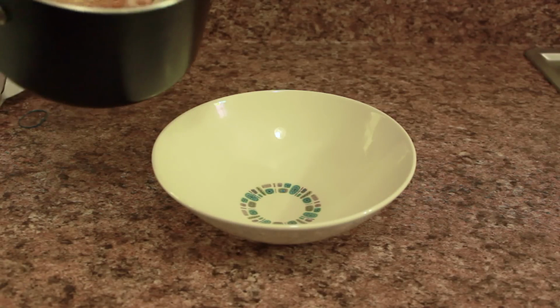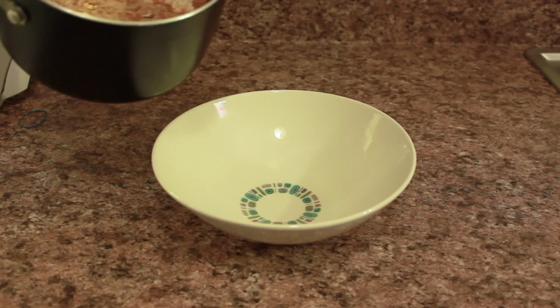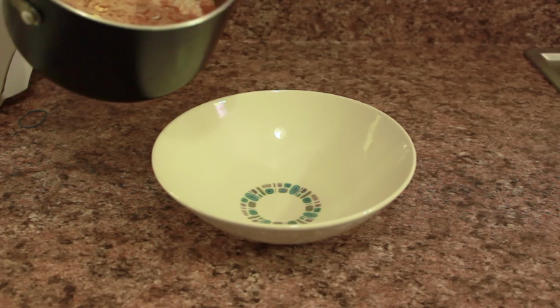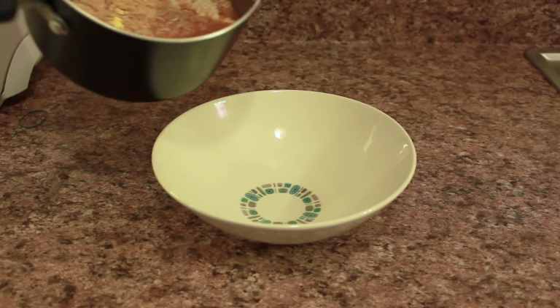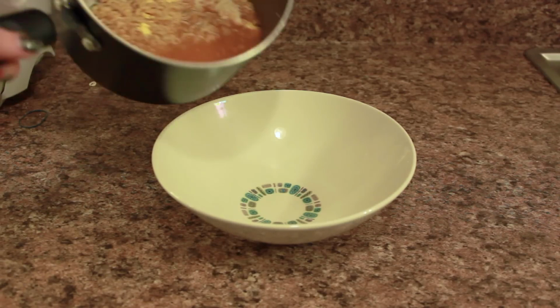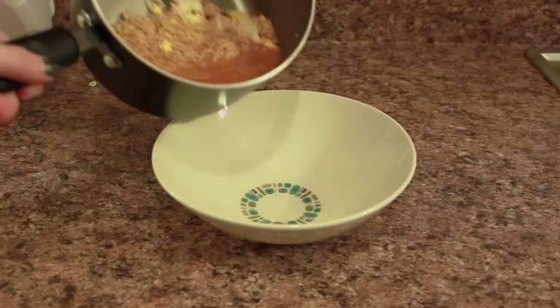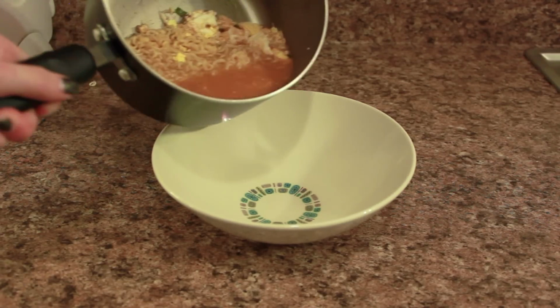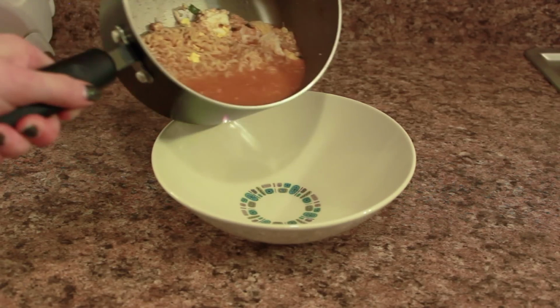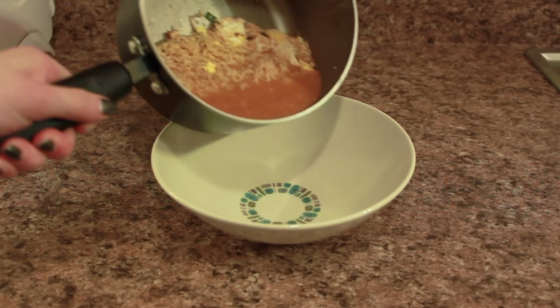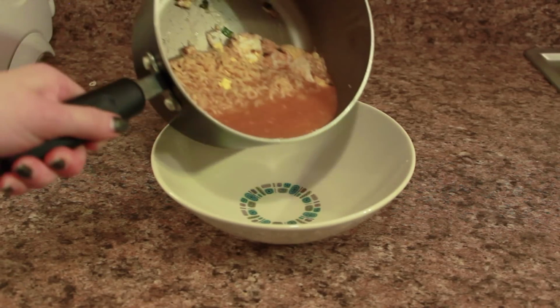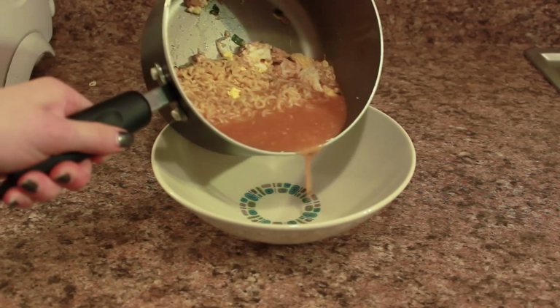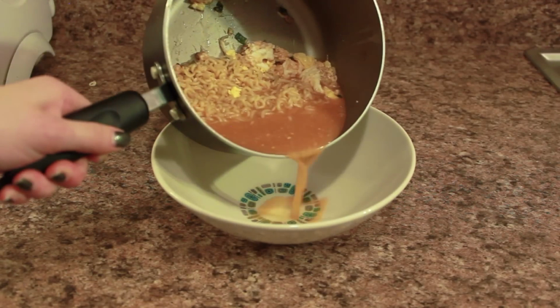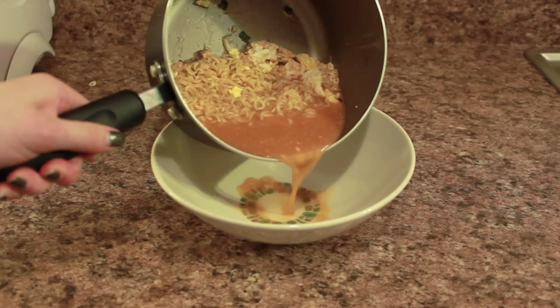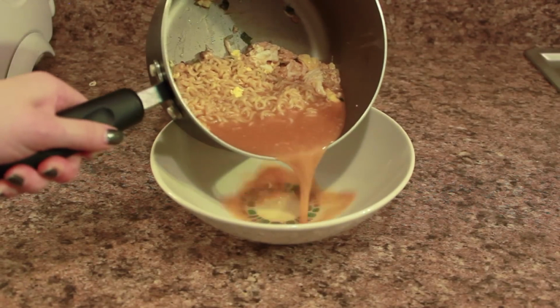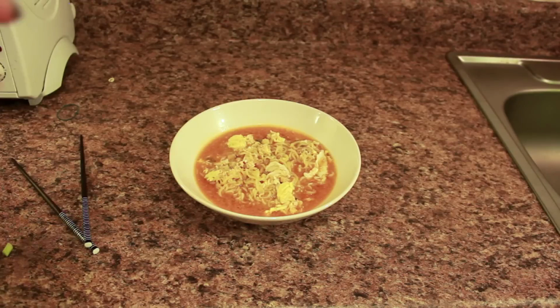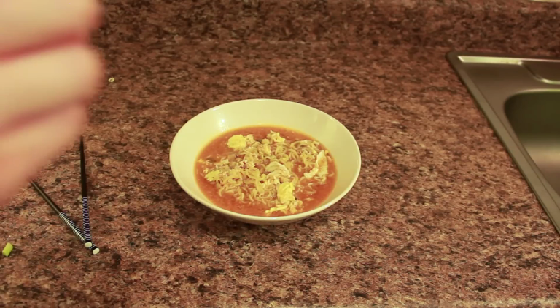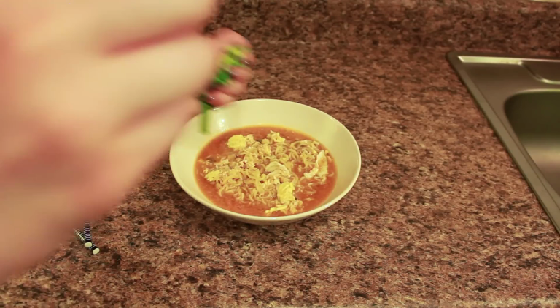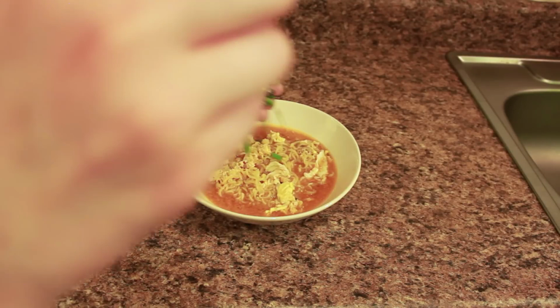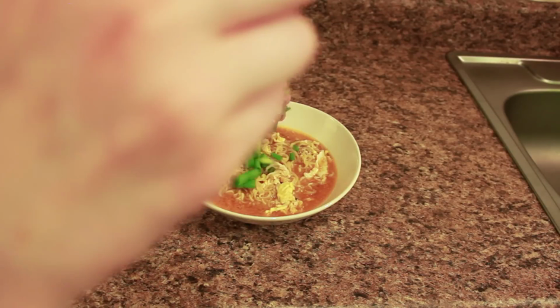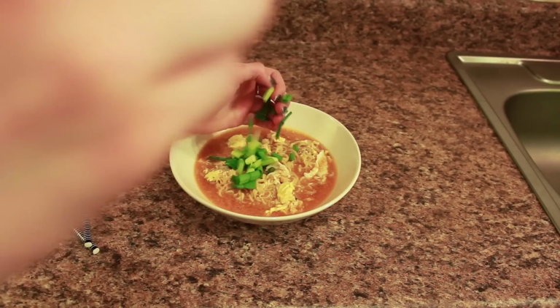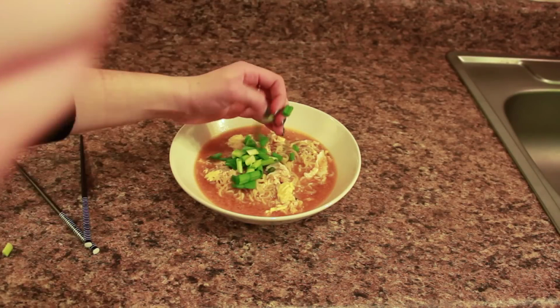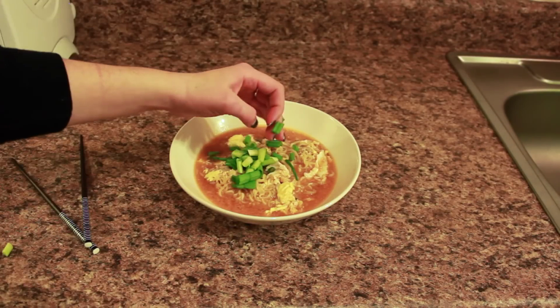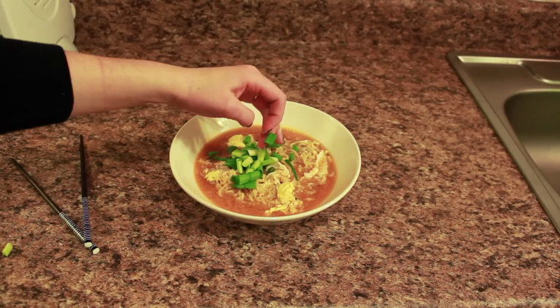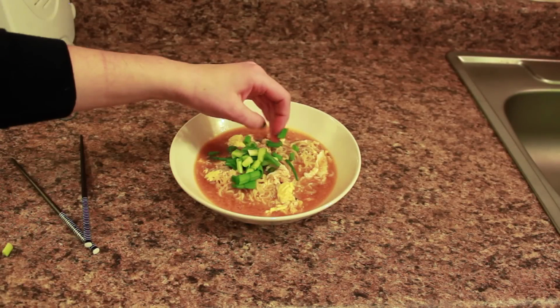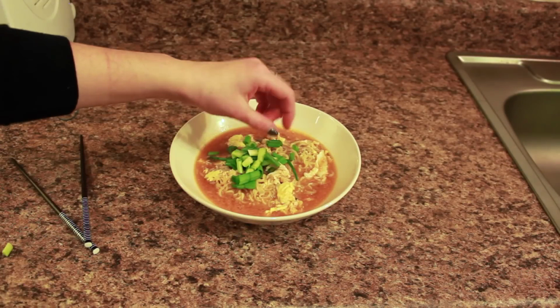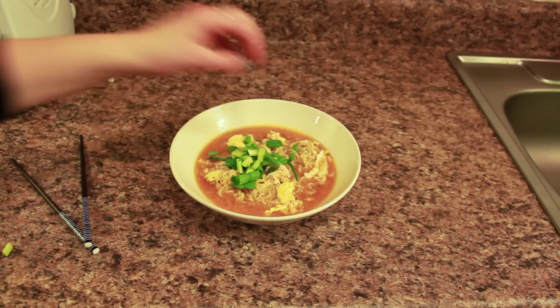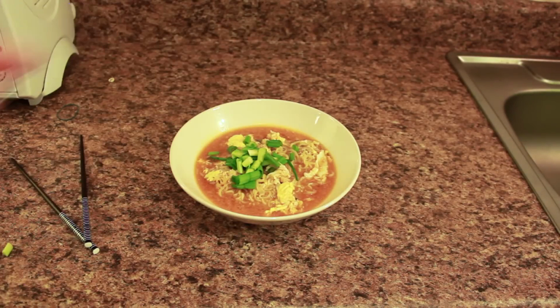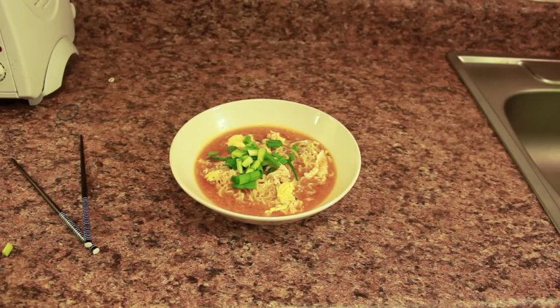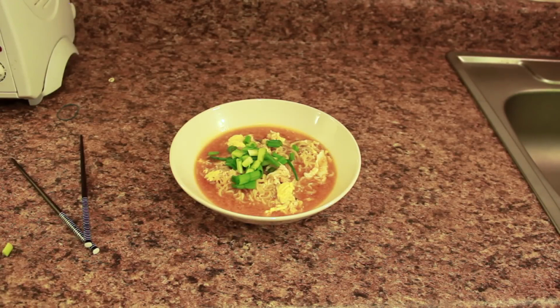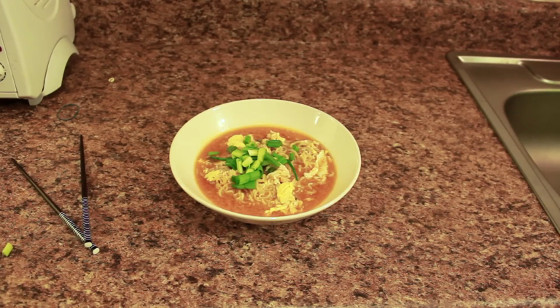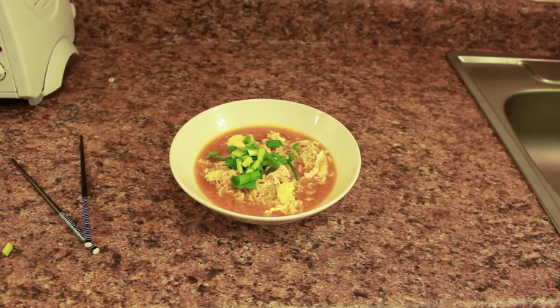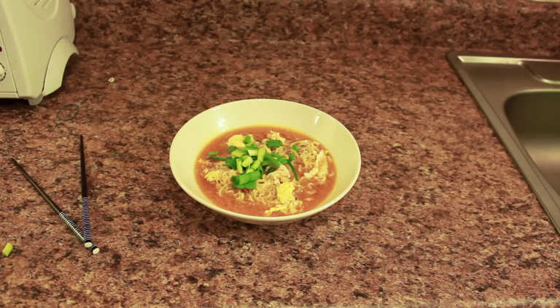Now just pour it in your bowl and go ahead and add your green onions on top.